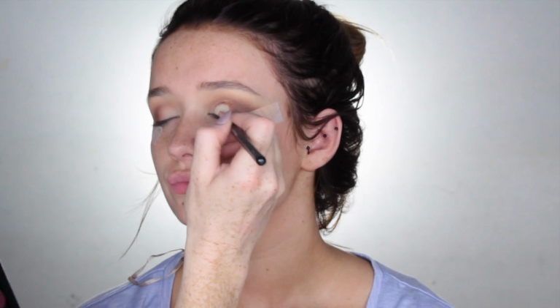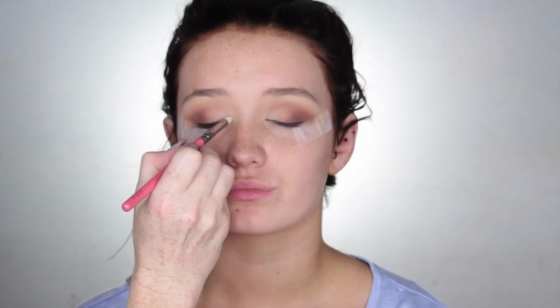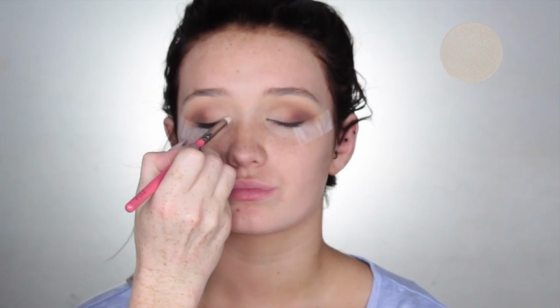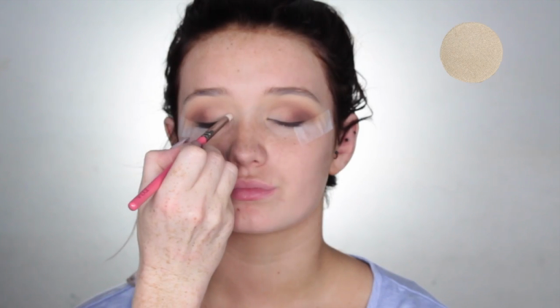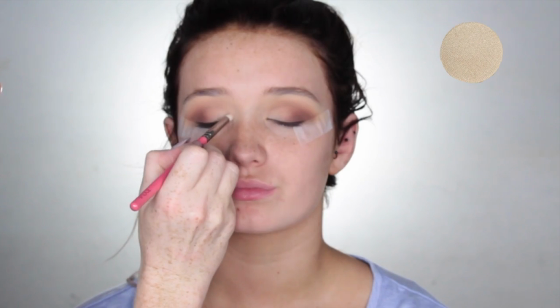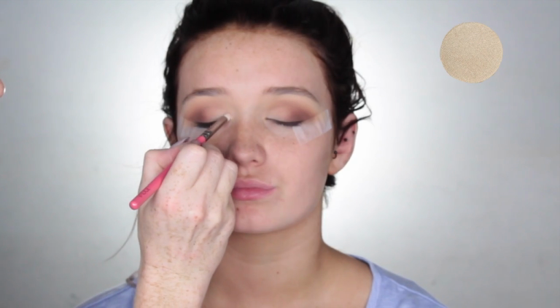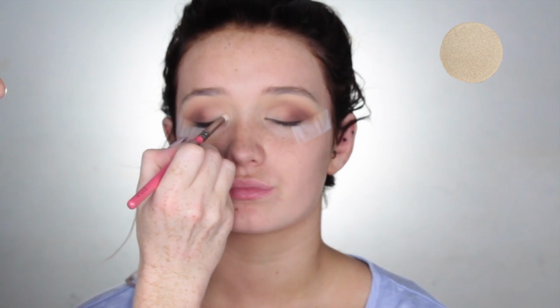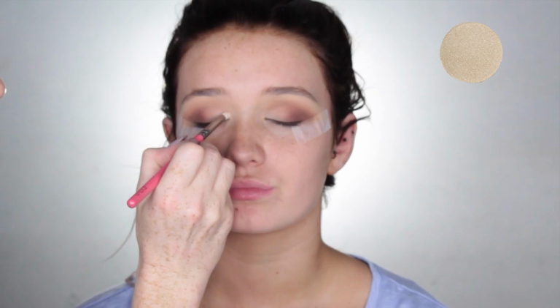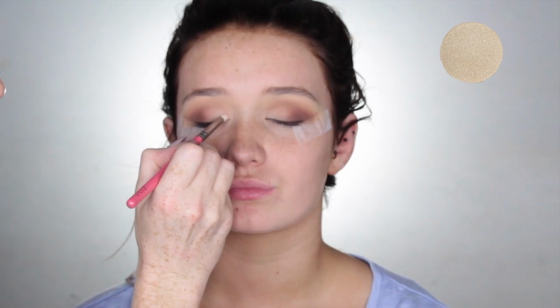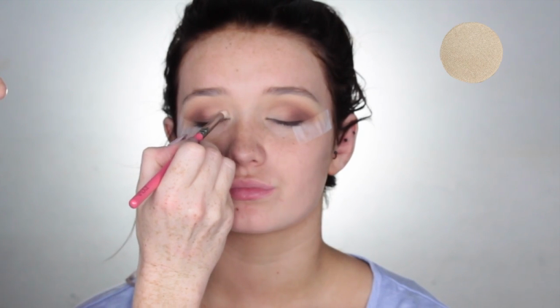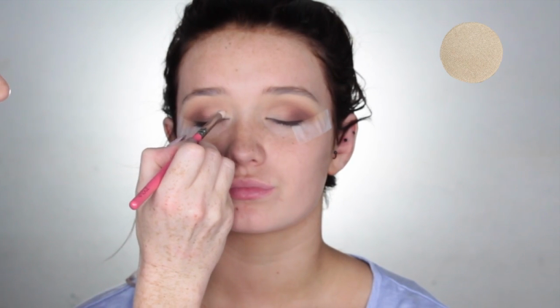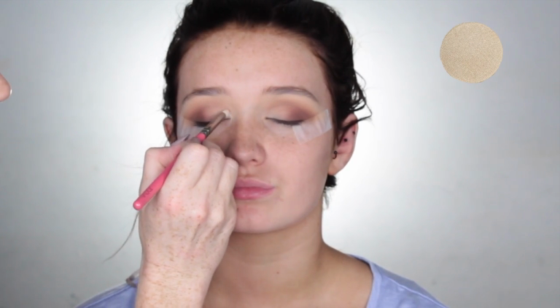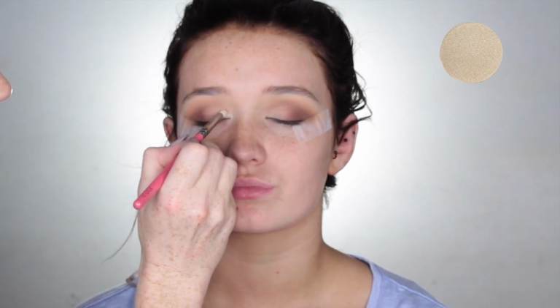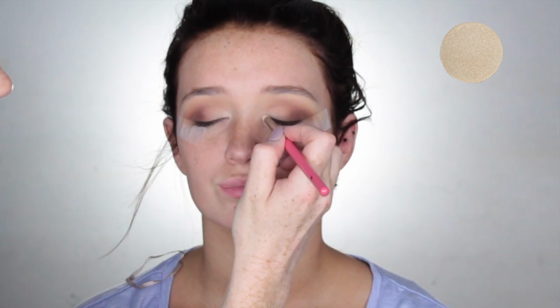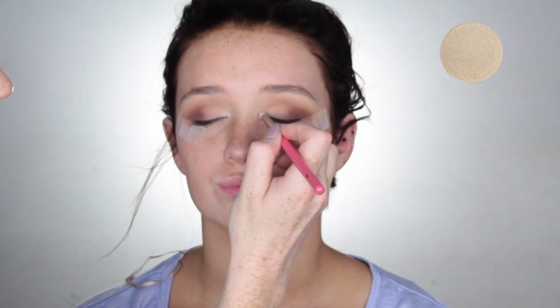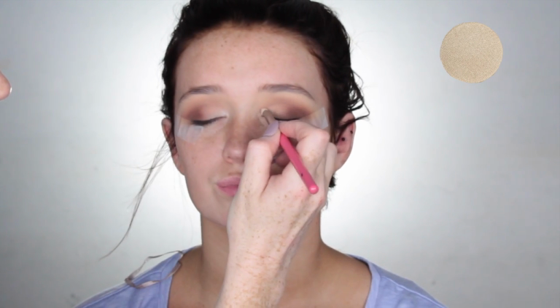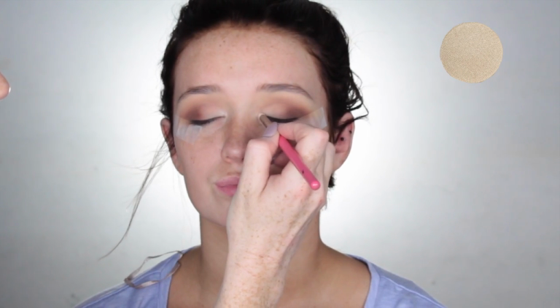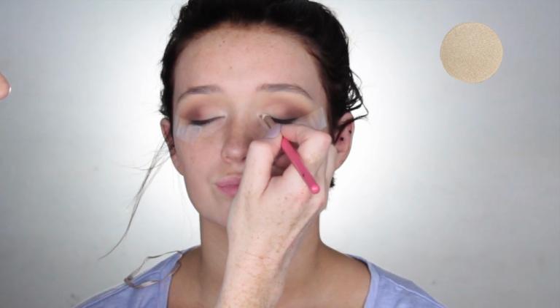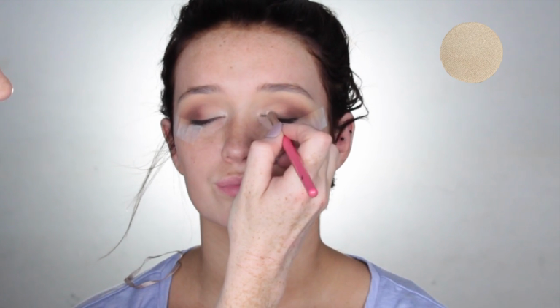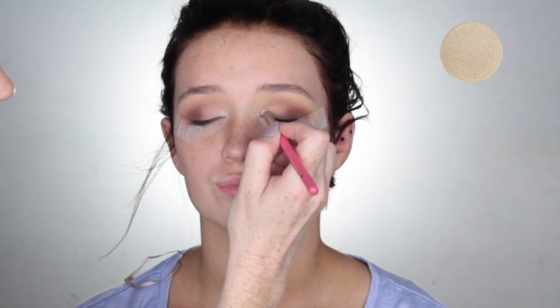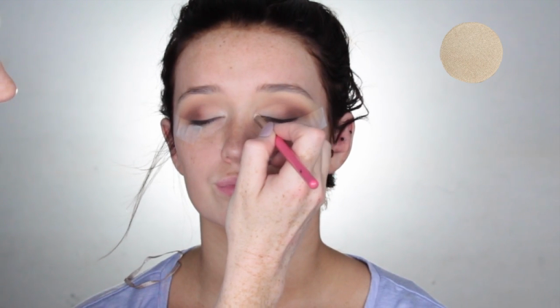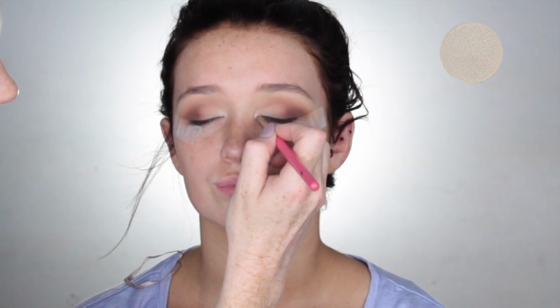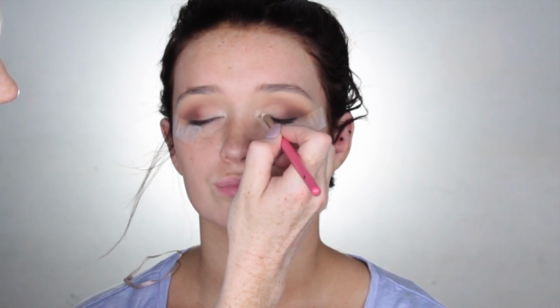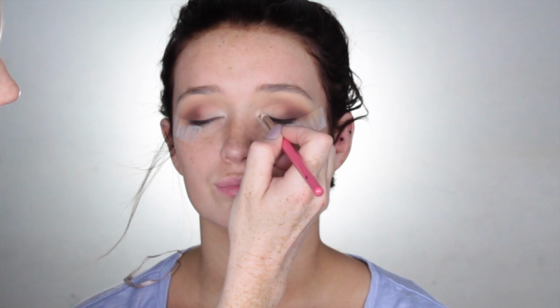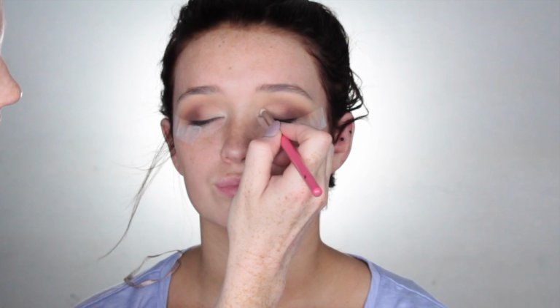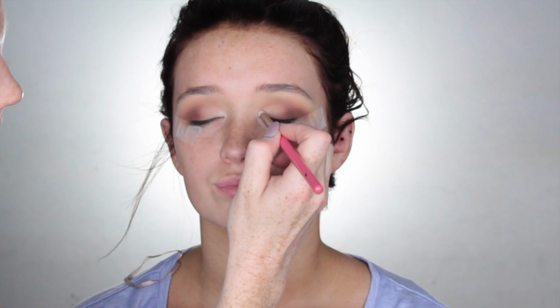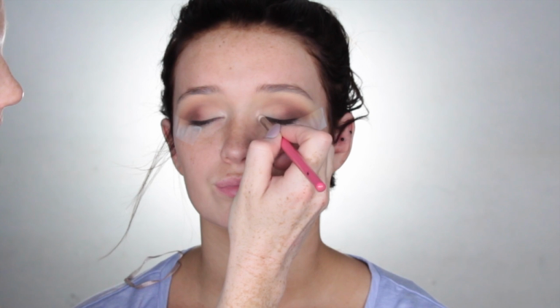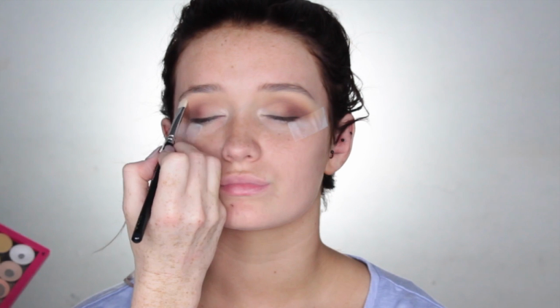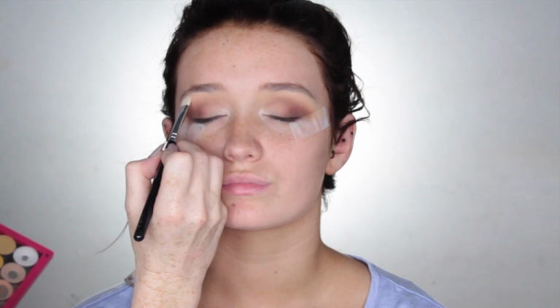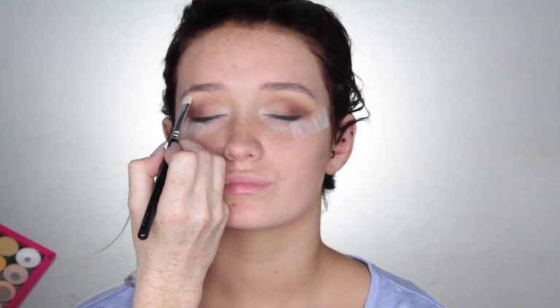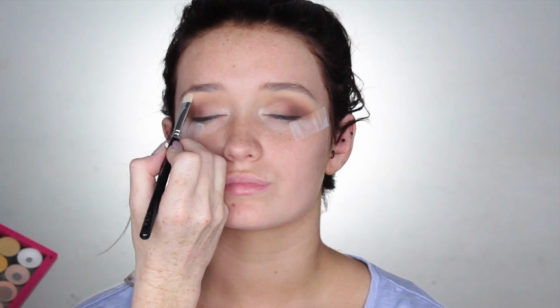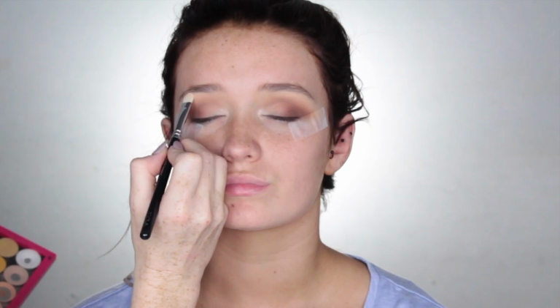Now picking up Shimmer Shimmer by Makeup Geek, I'm going to place that onto the inner corners of the eyes and also the brow bone for a nice highlight.